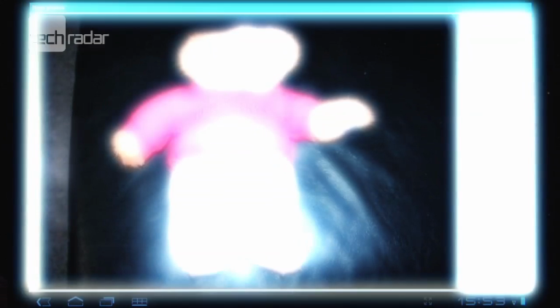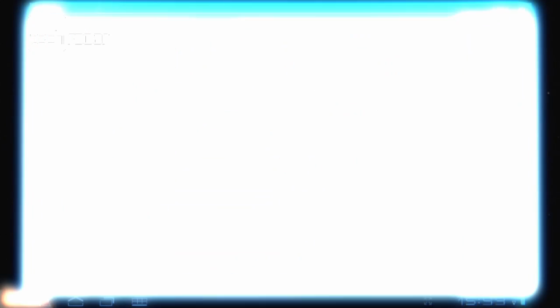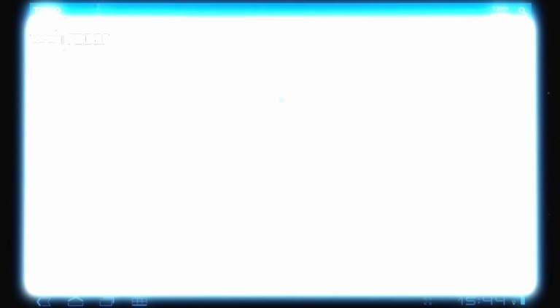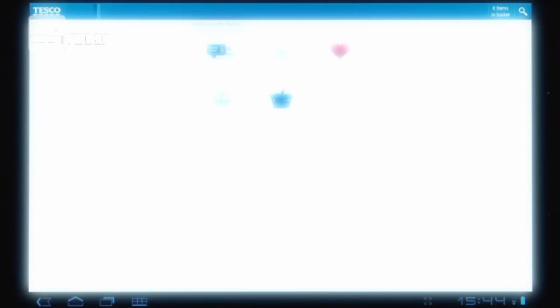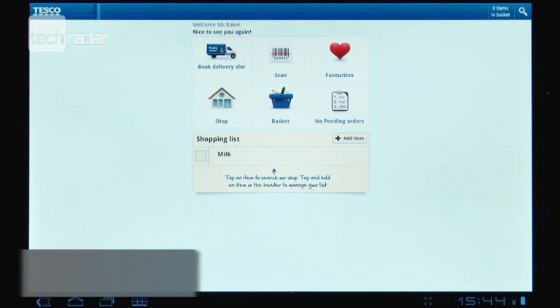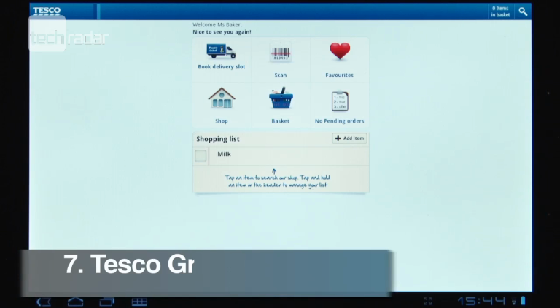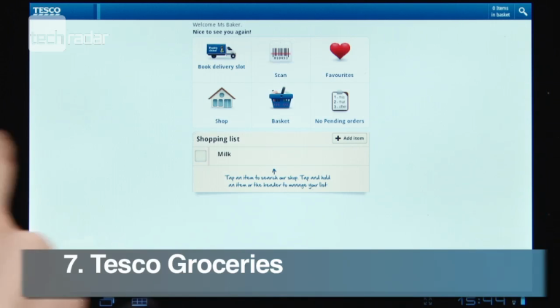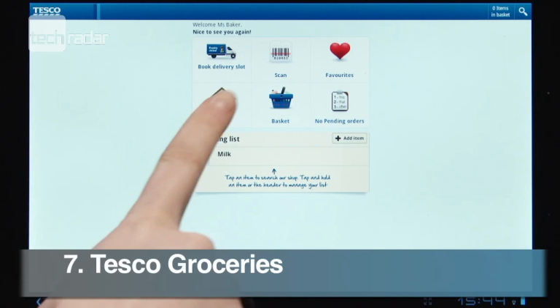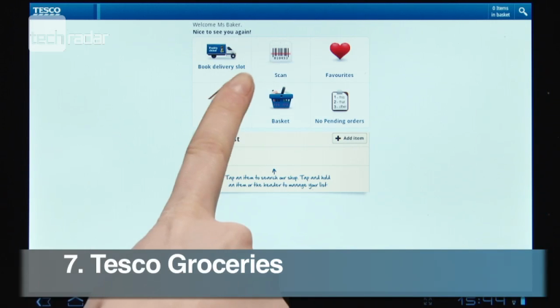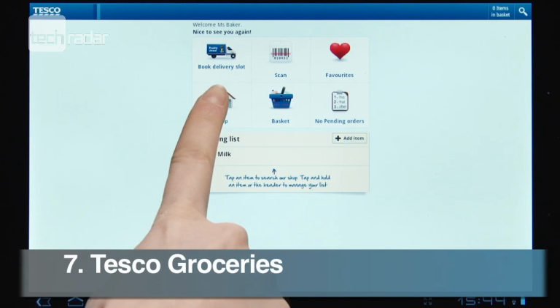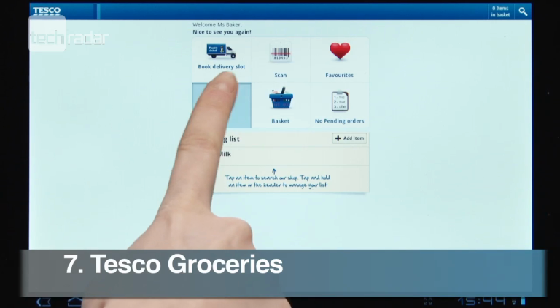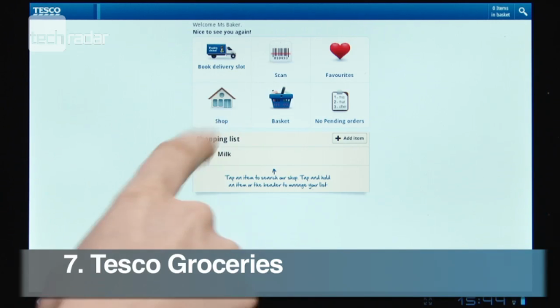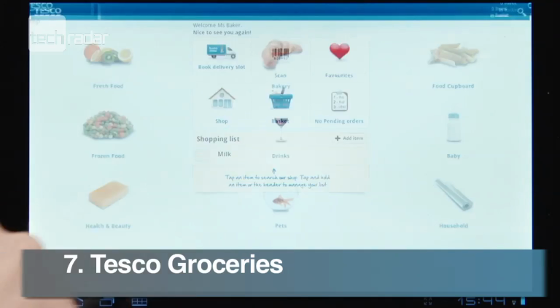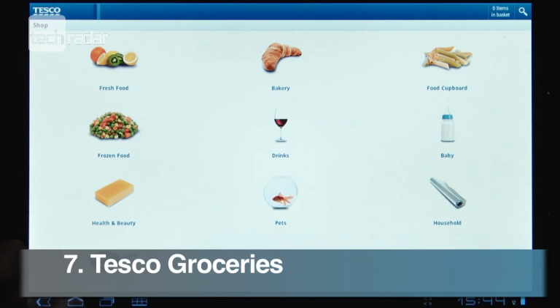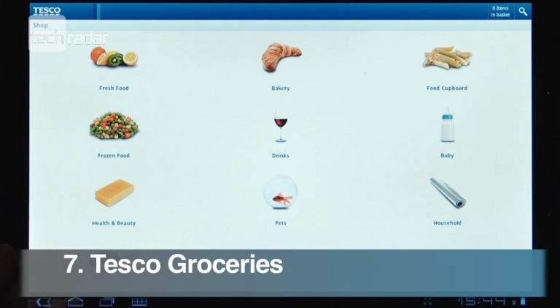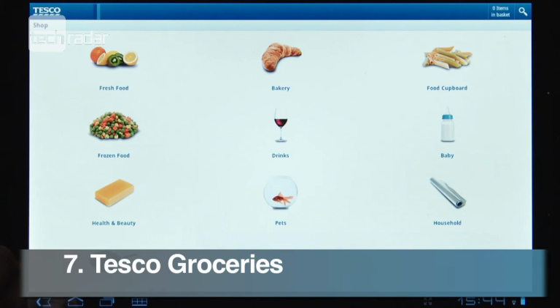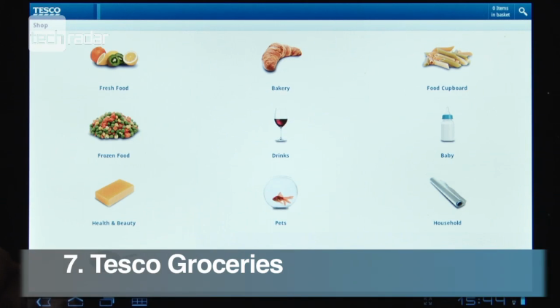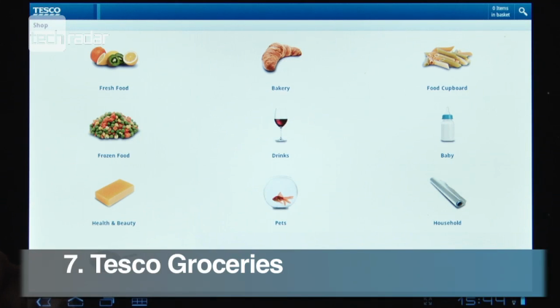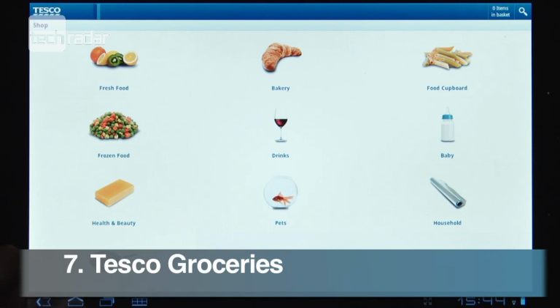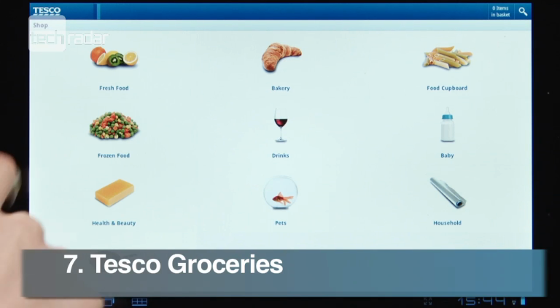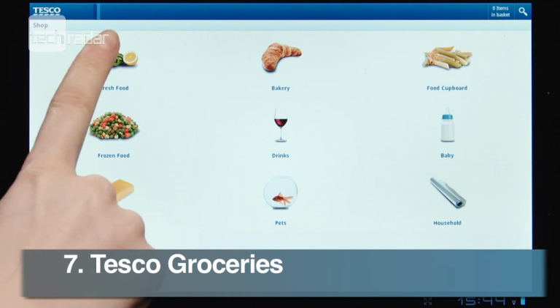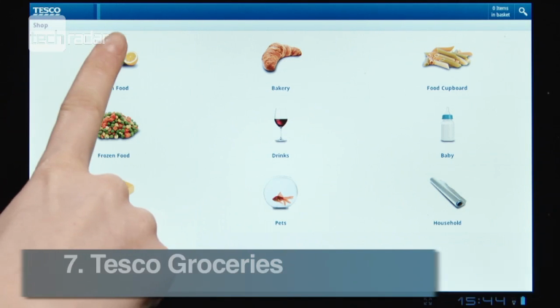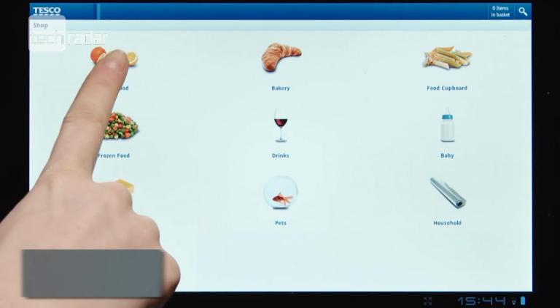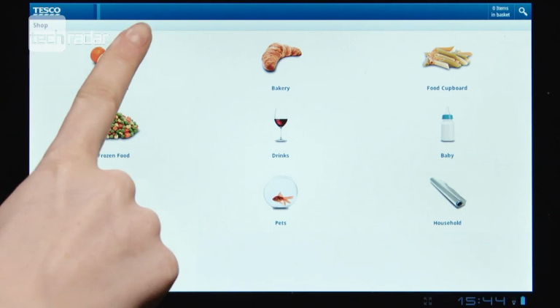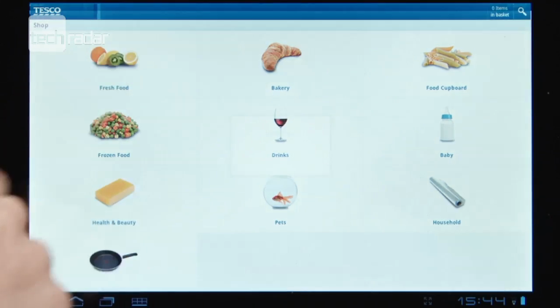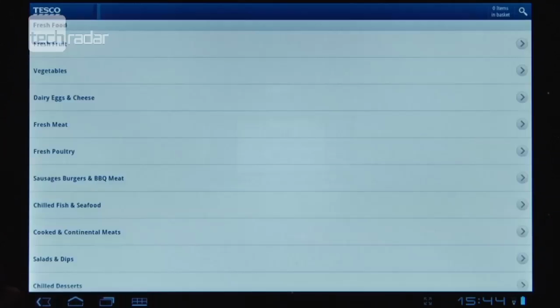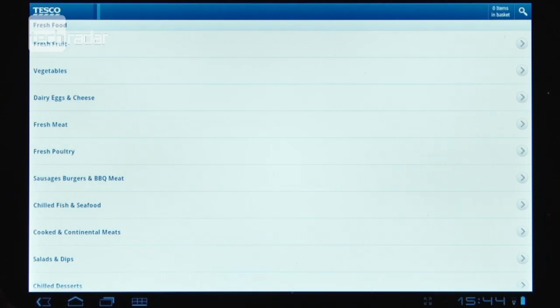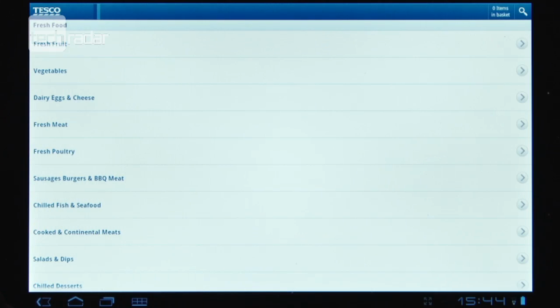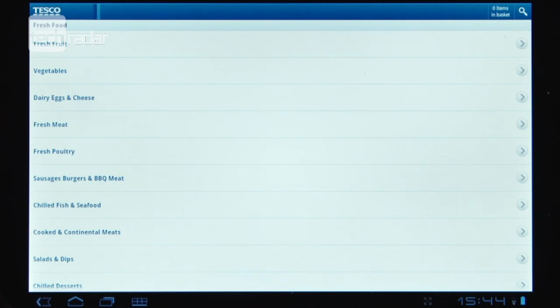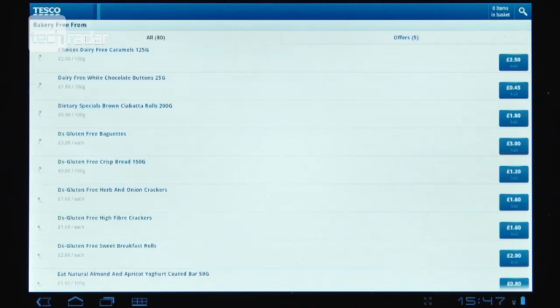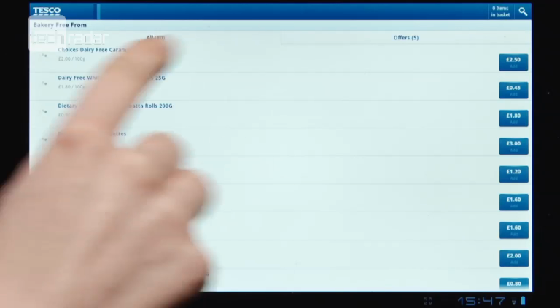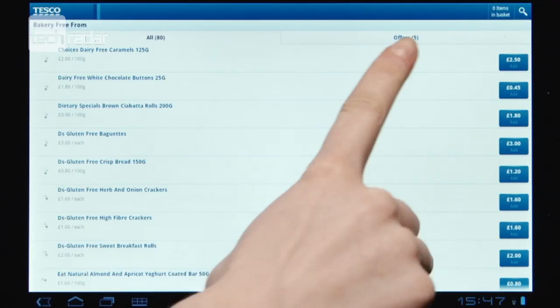The Tesco Groceries app lets you sort out your food shopping wherever you are. Book delivery slots and see special offers.